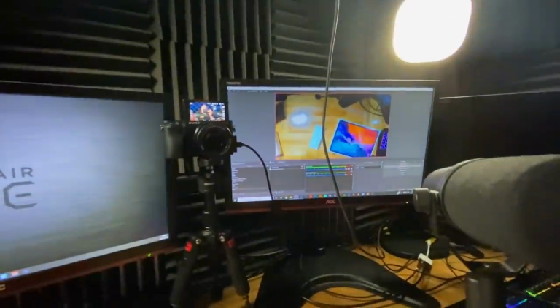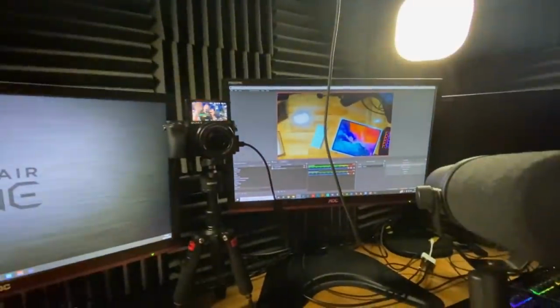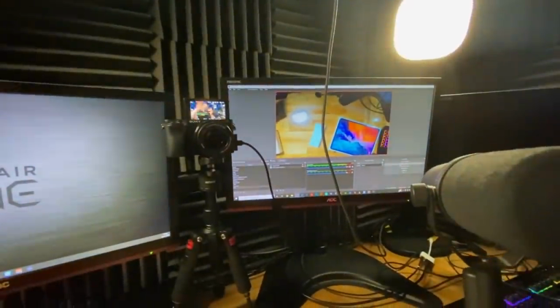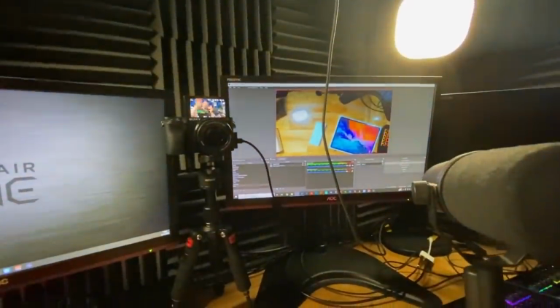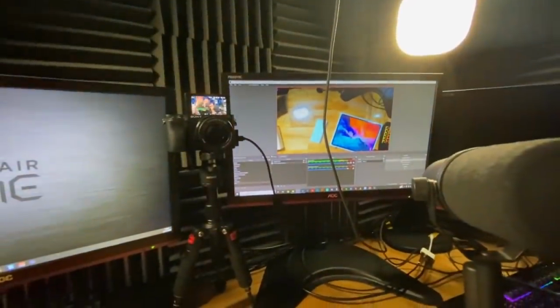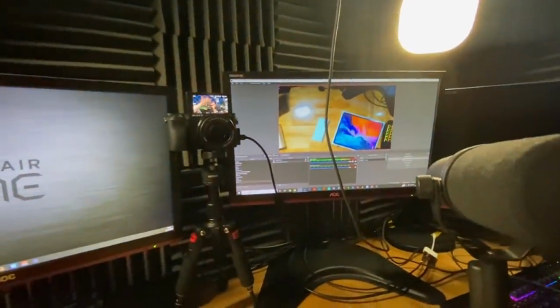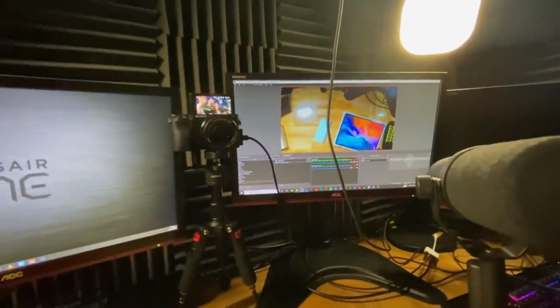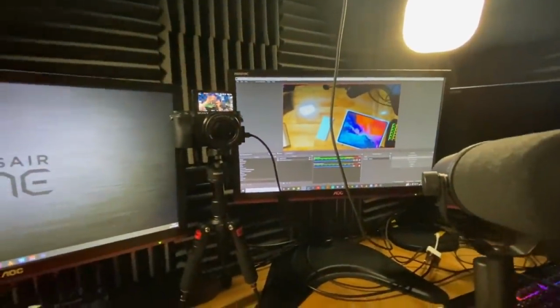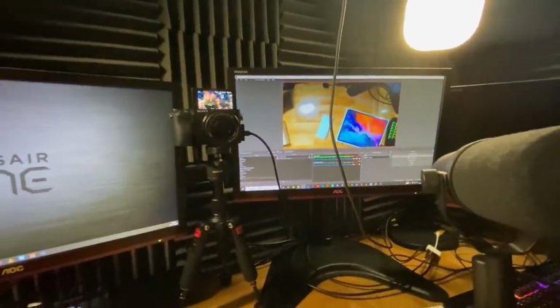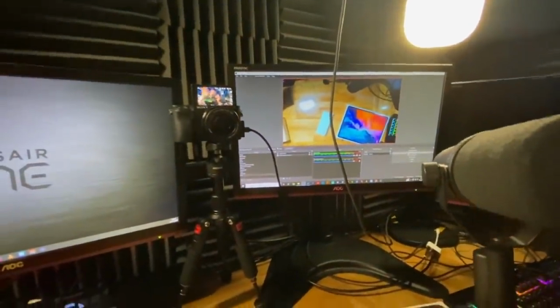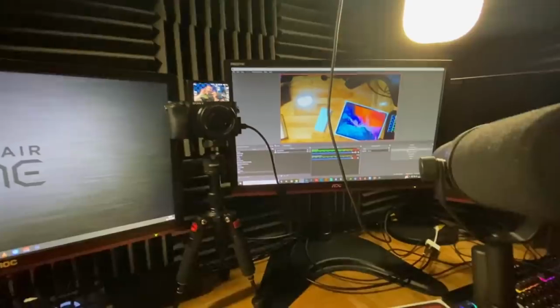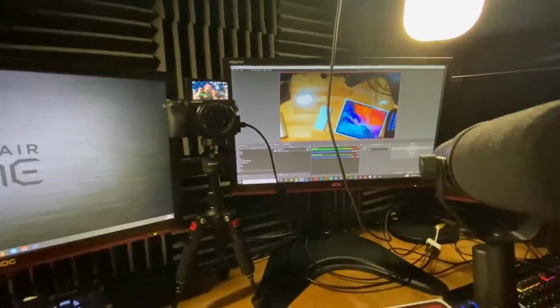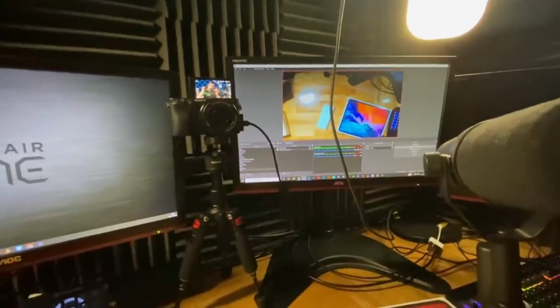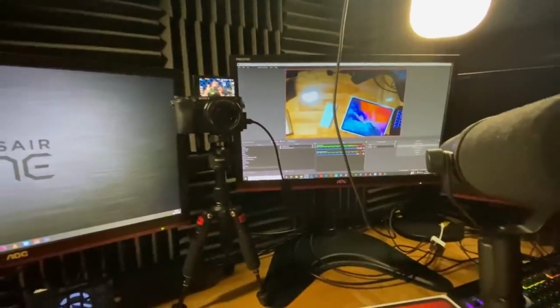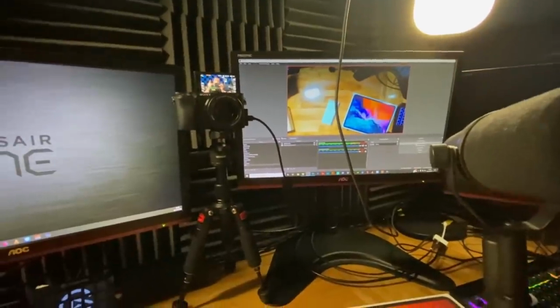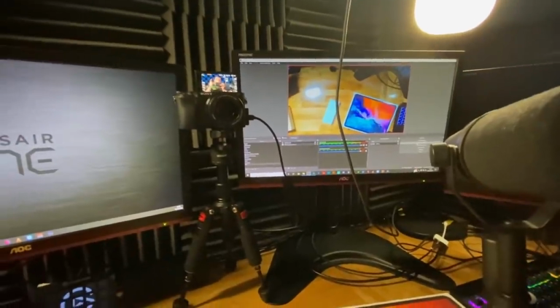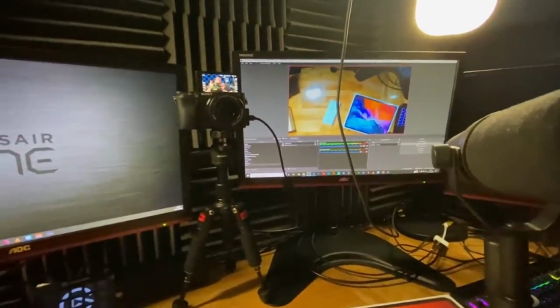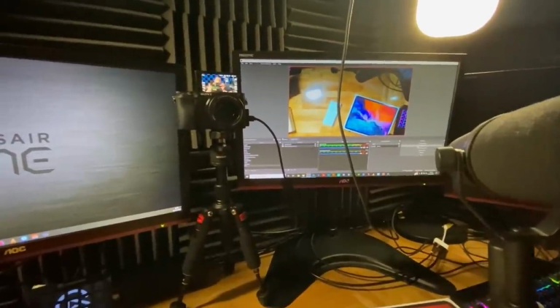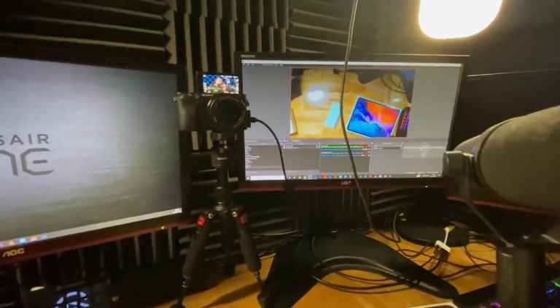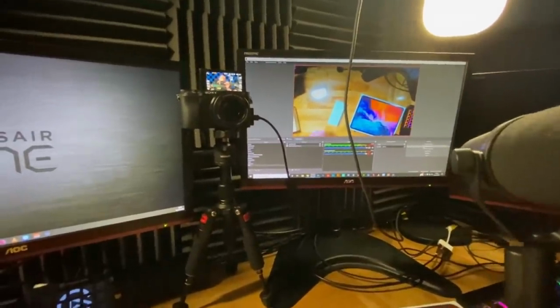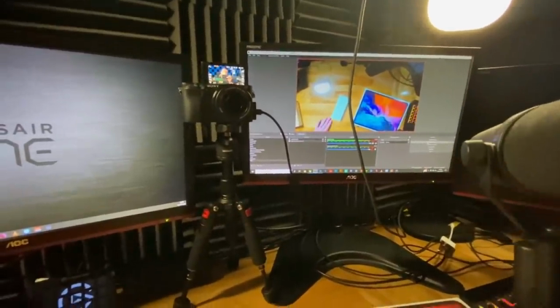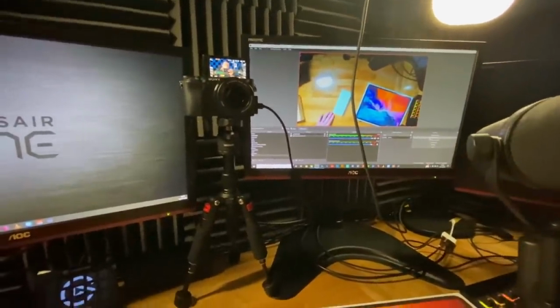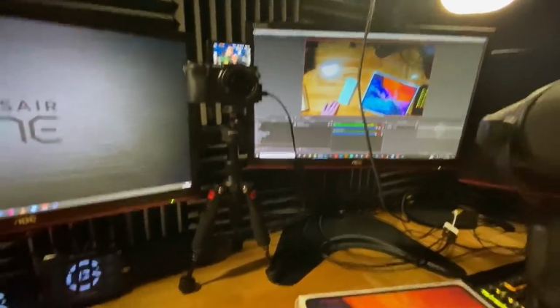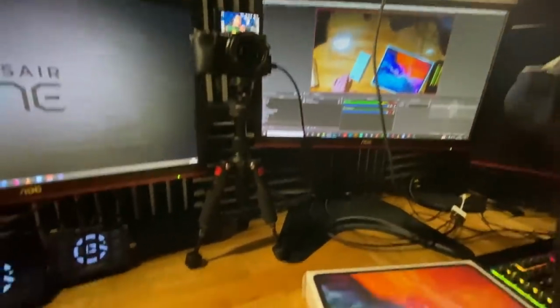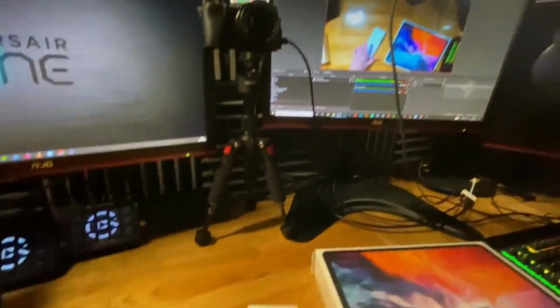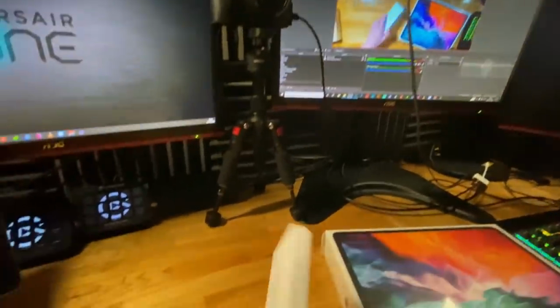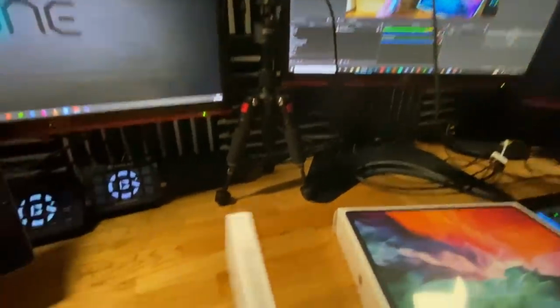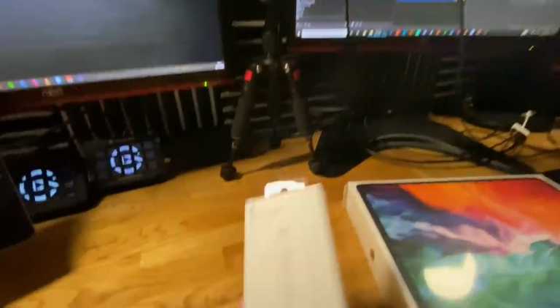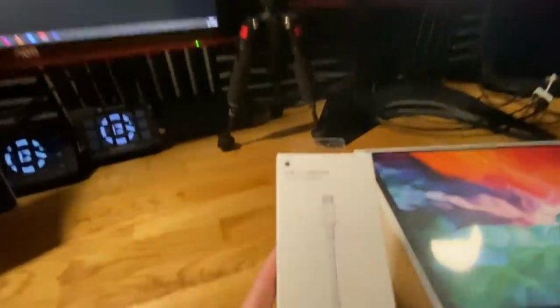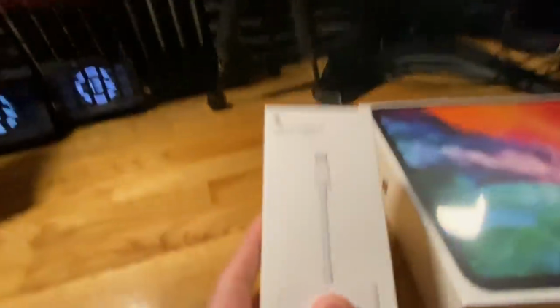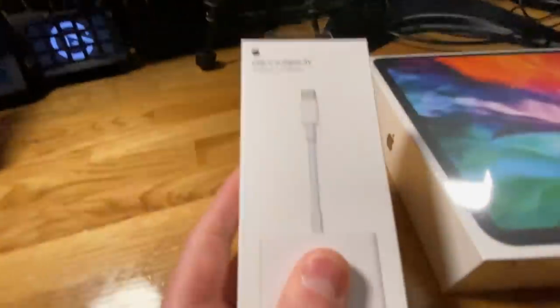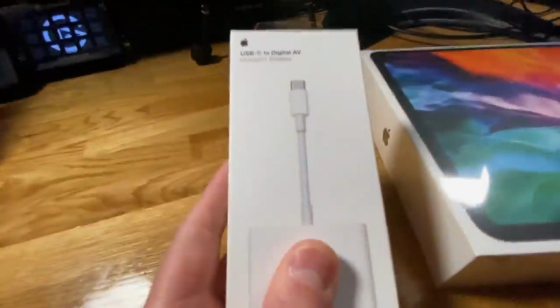Say hi behind the scenes, by the way — this is one of the perks you could get for becoming a YouTube member: behind the scenes access.